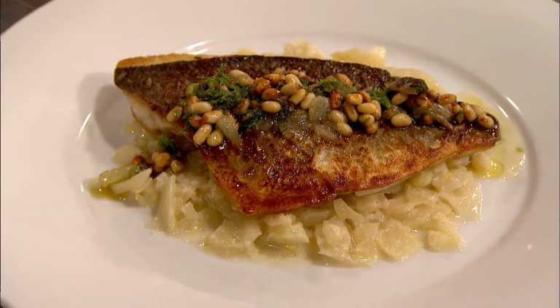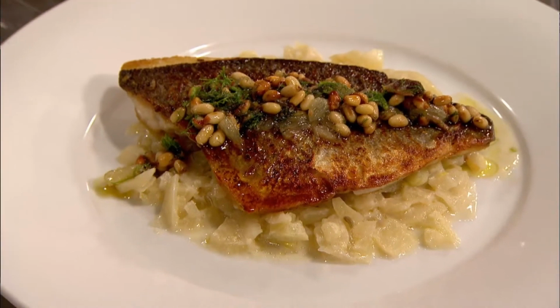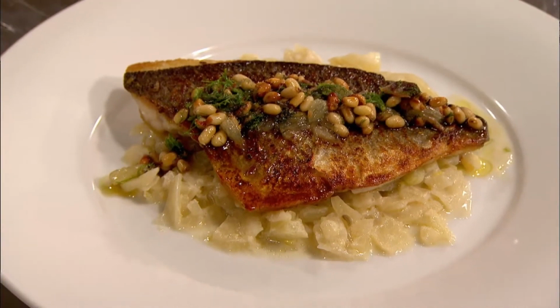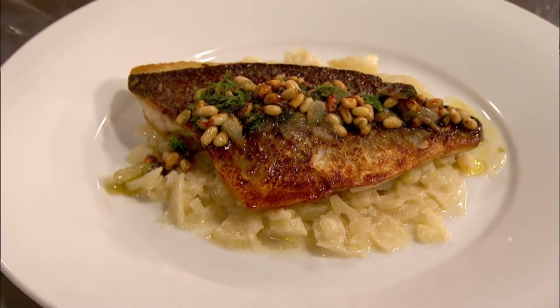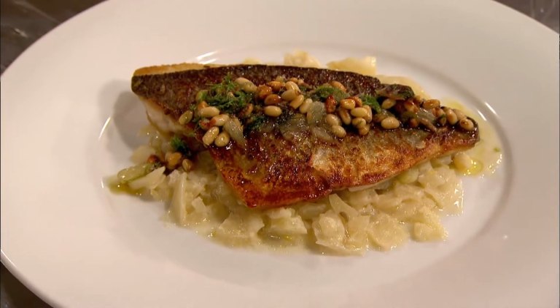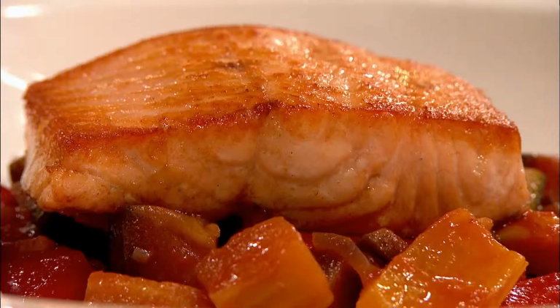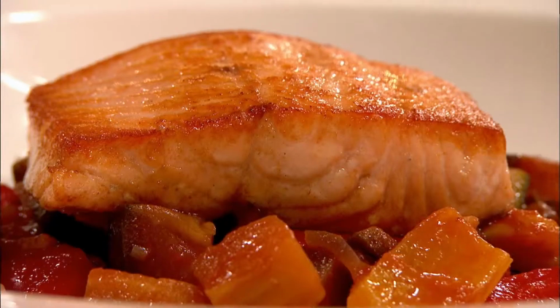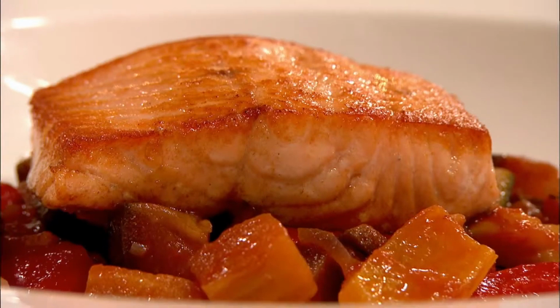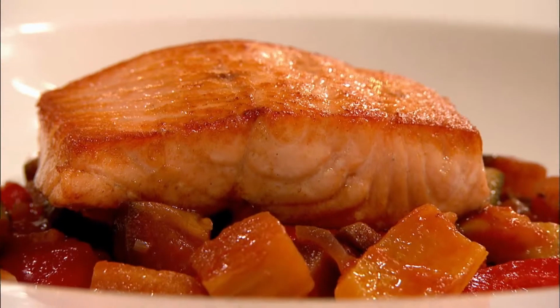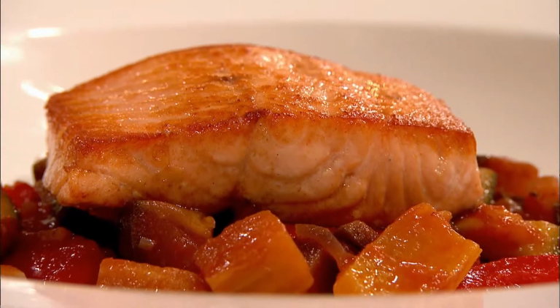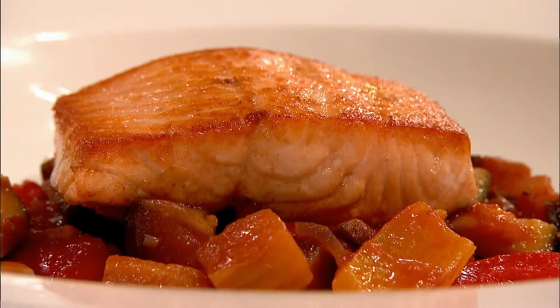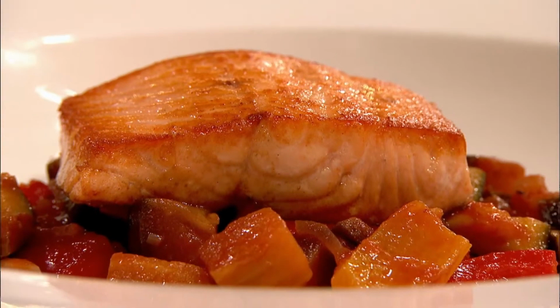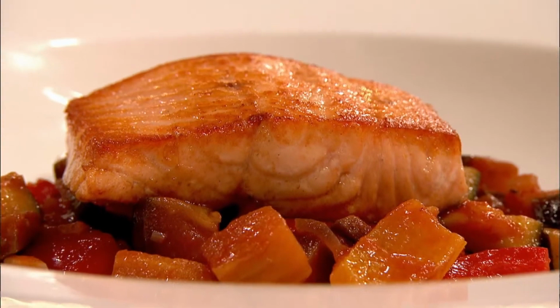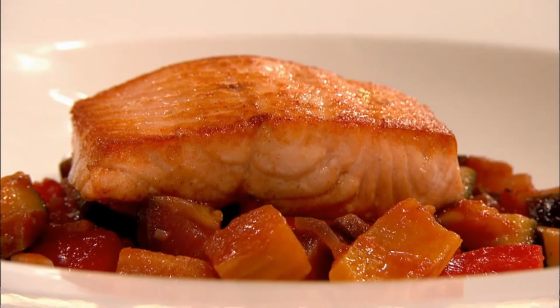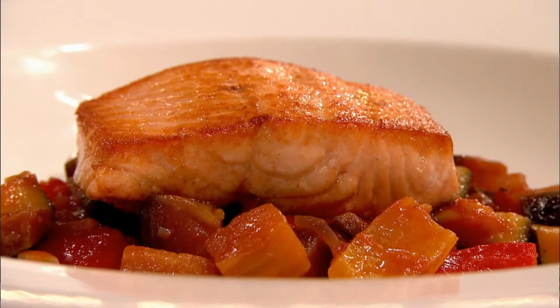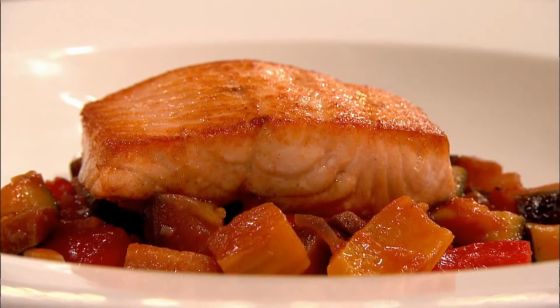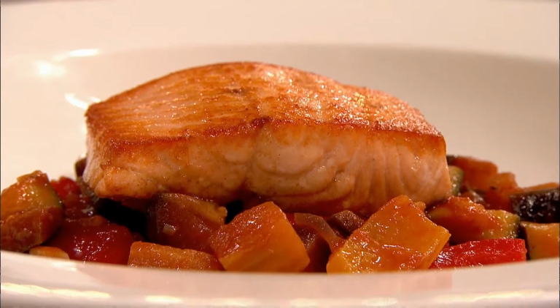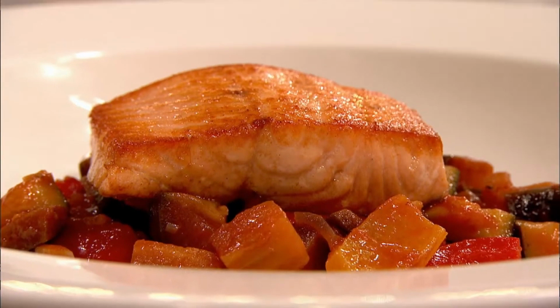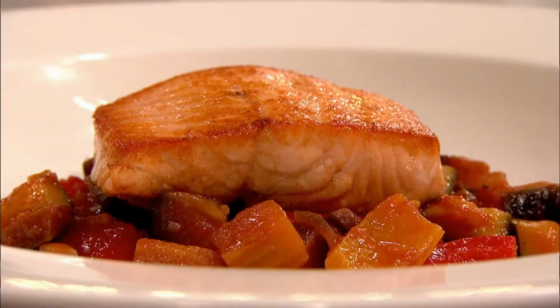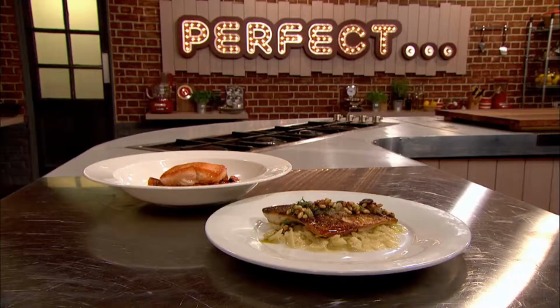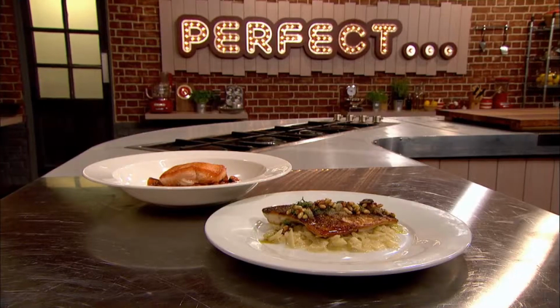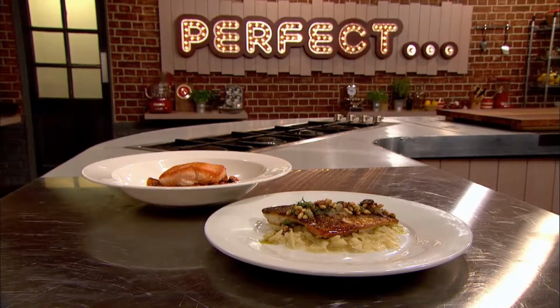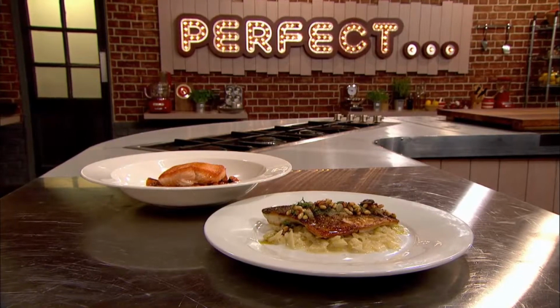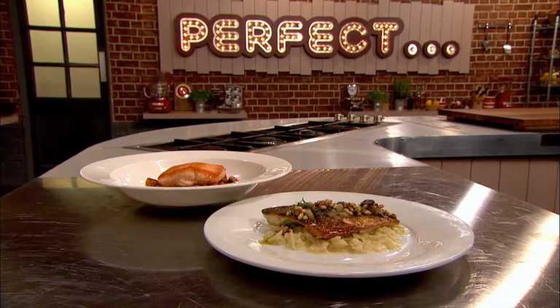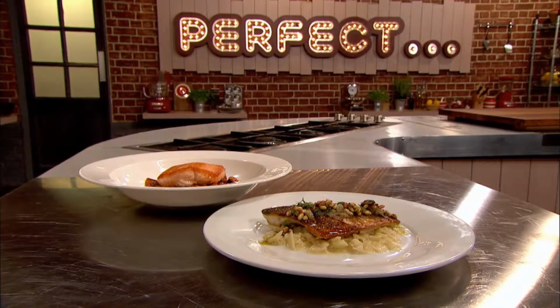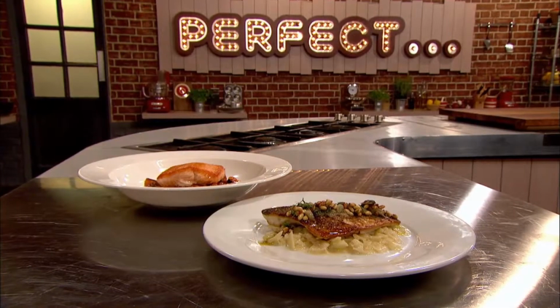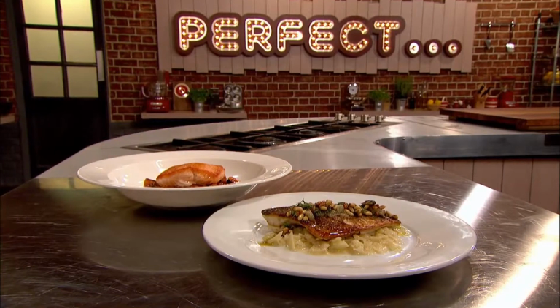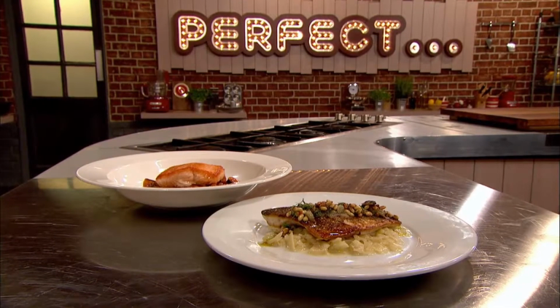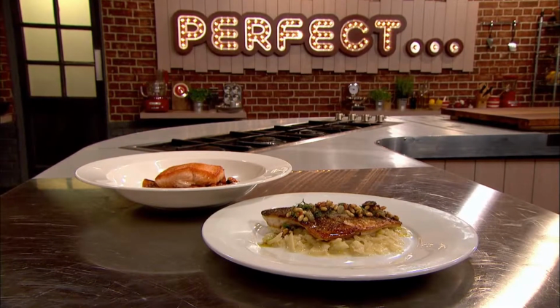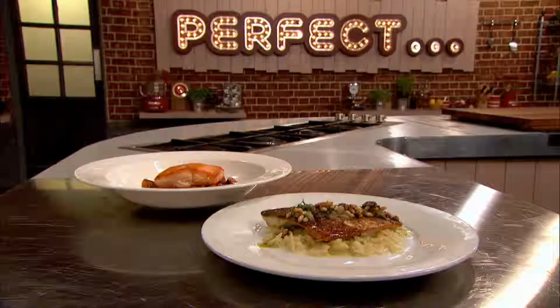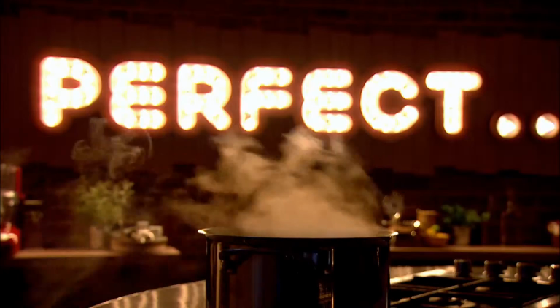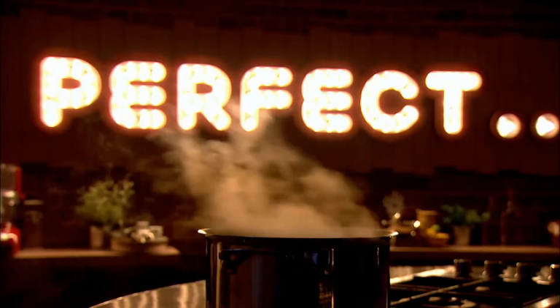Valentine's hoping his bream with braised fennel is just what the judges are looking for, whilst Kenny believes his salmon with ratatouille is a winning combination. Which one will be perfect?